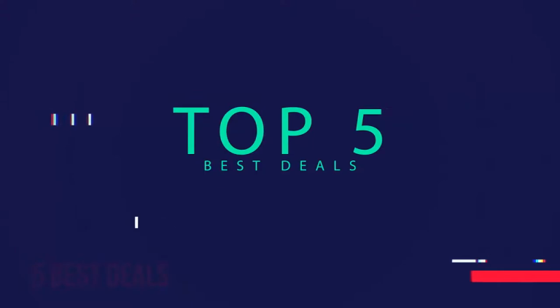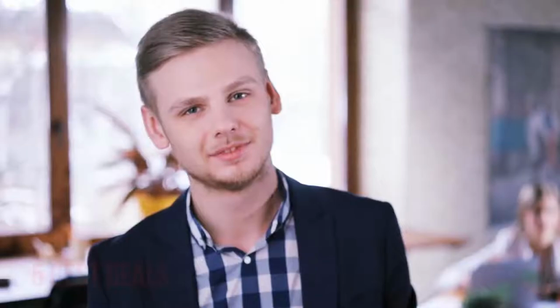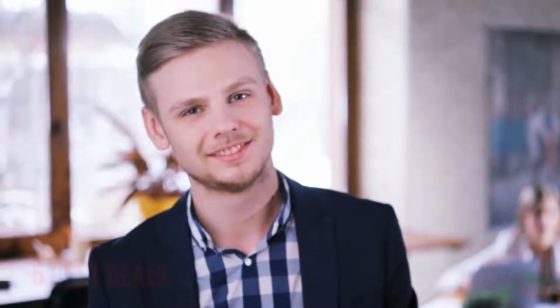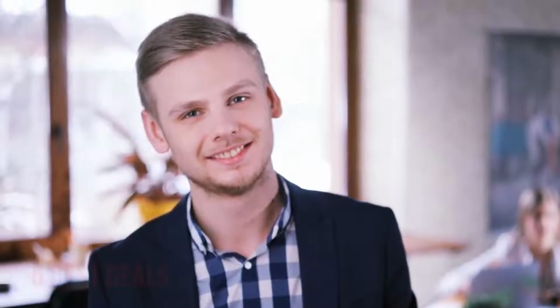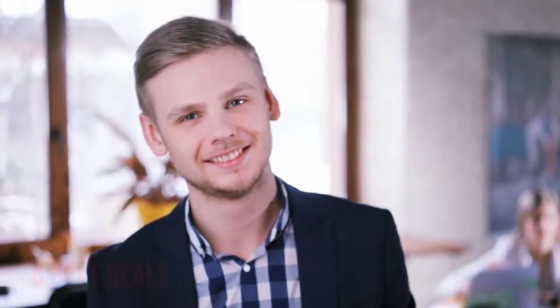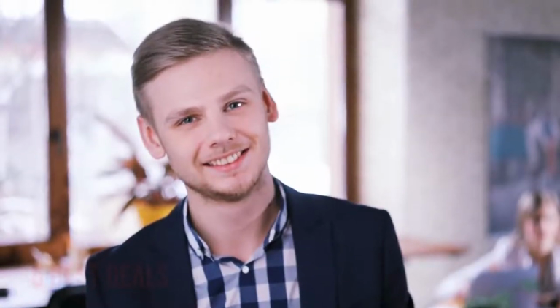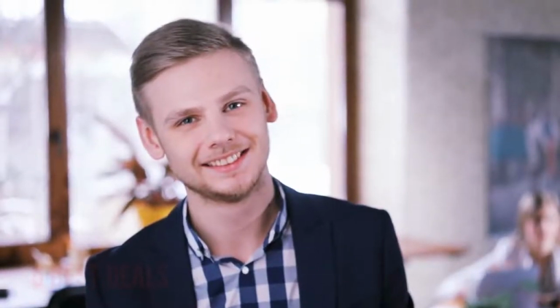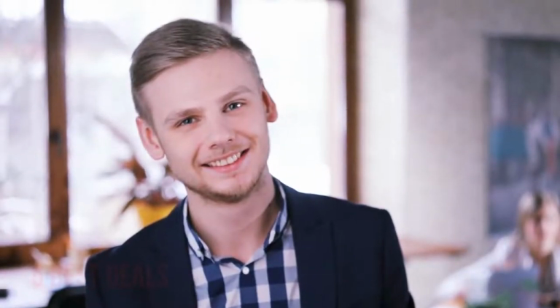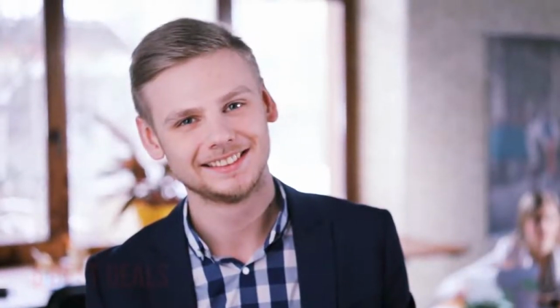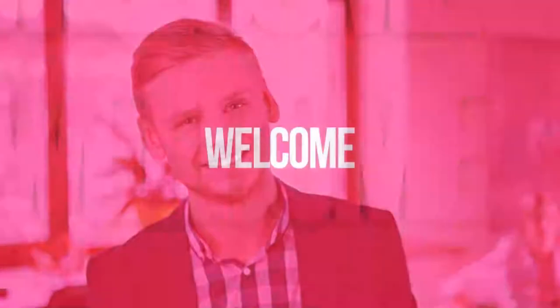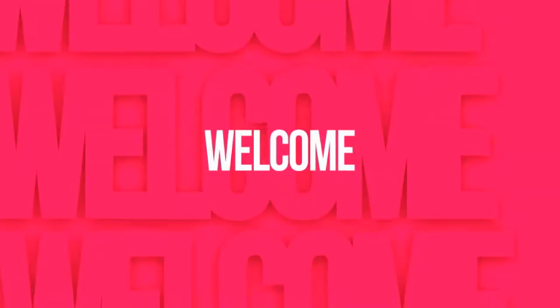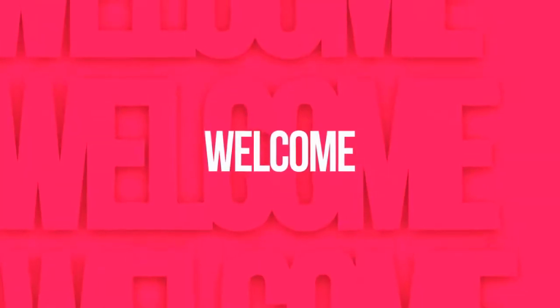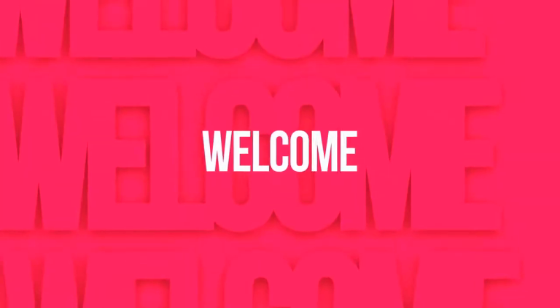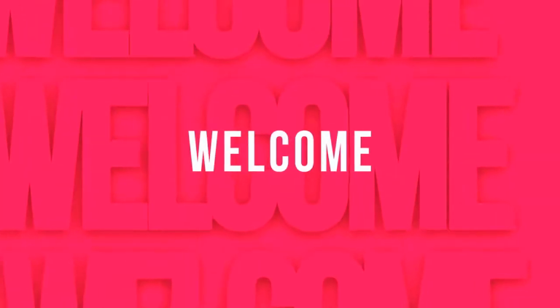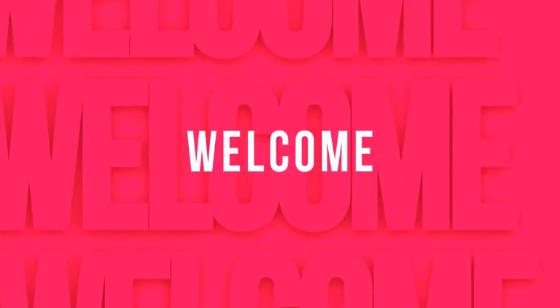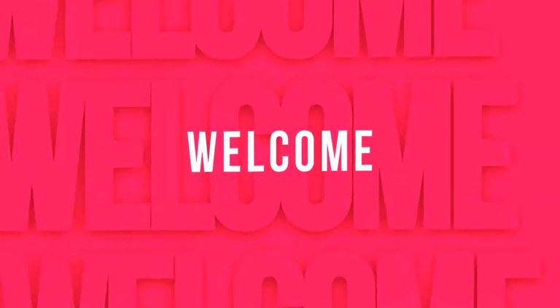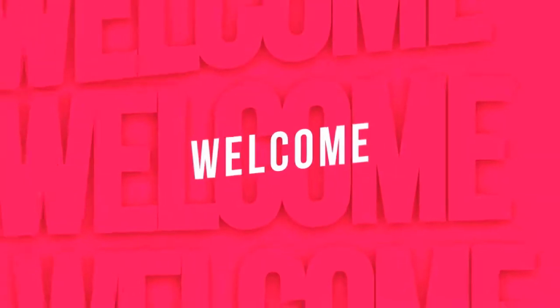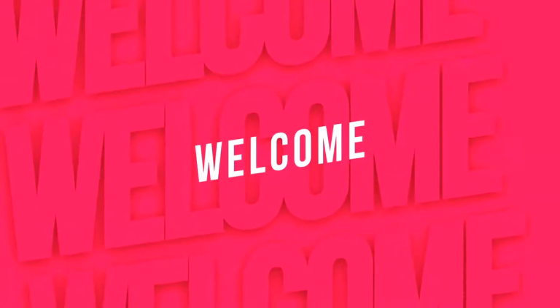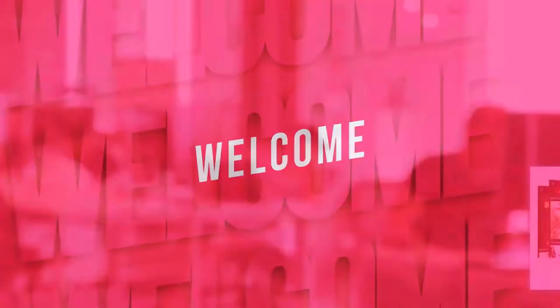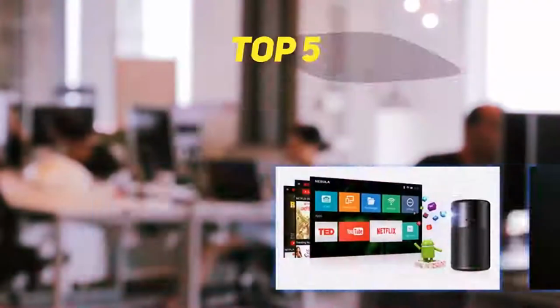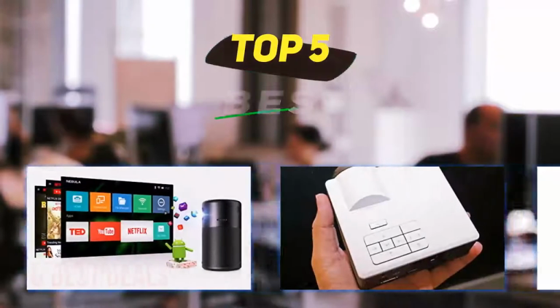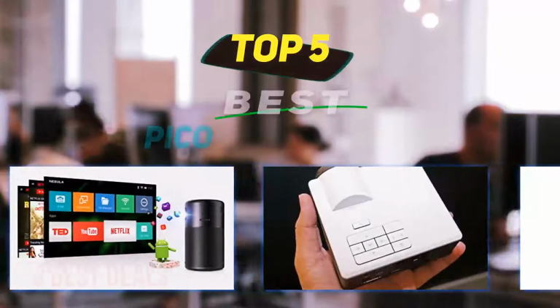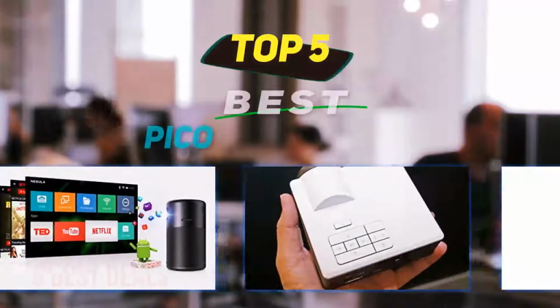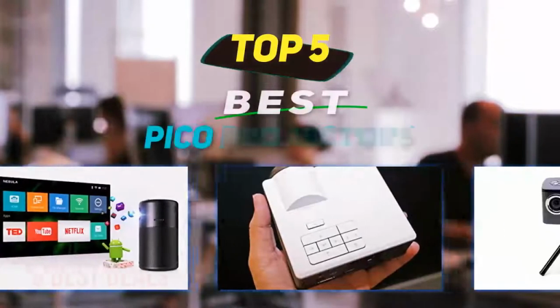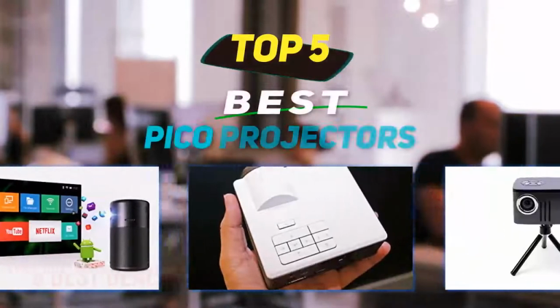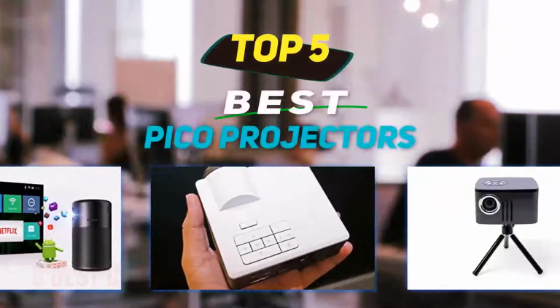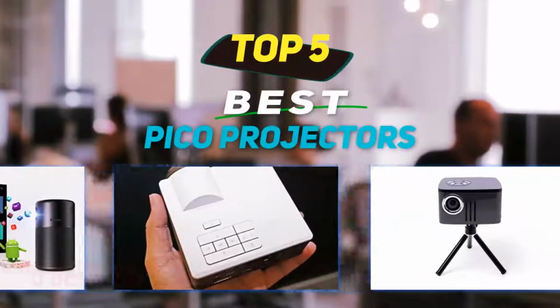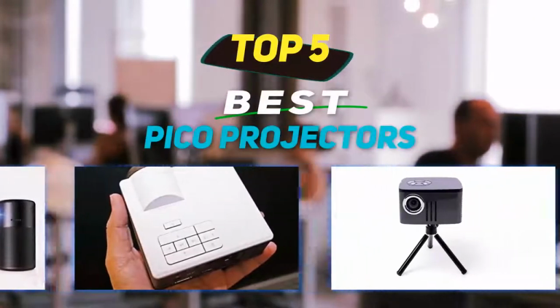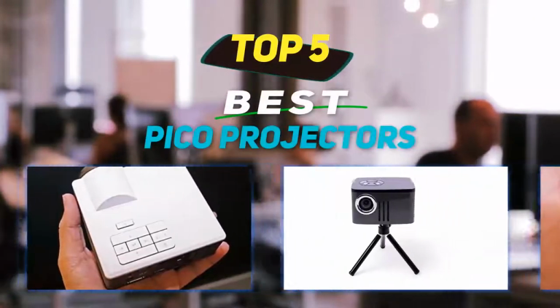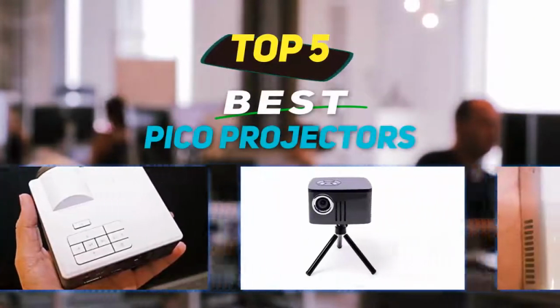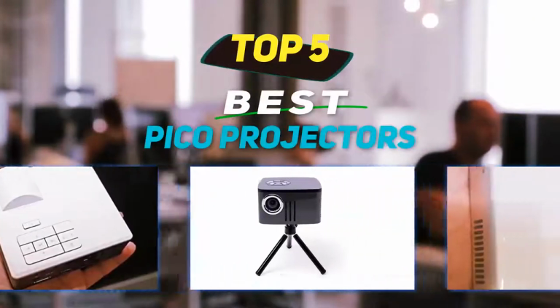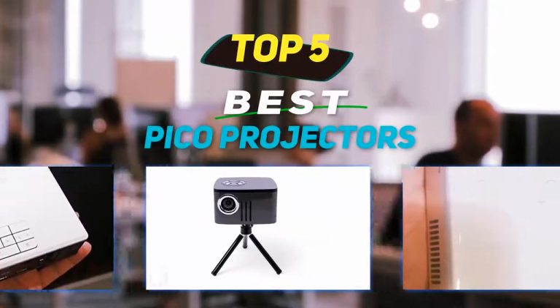Hey guys, welcome back to my channel. In this video I'm going to talk about the top 5 best pico projectors.